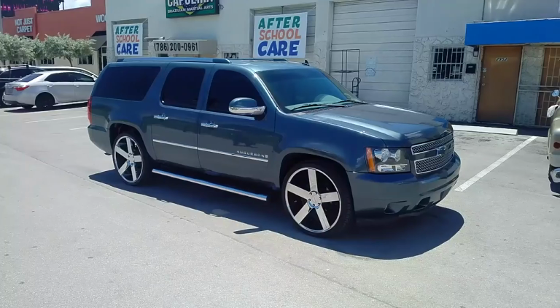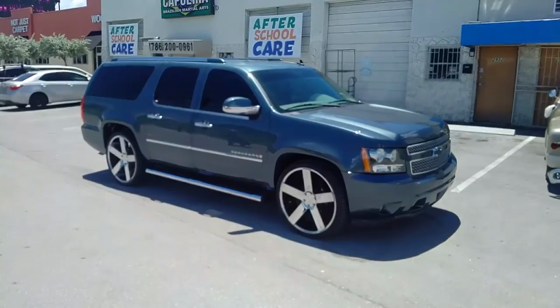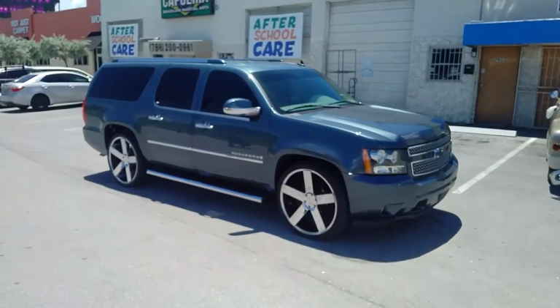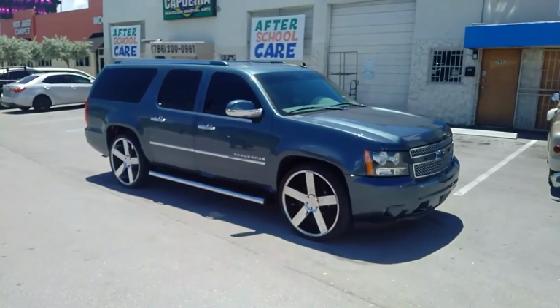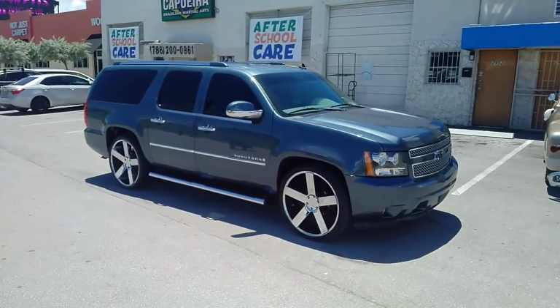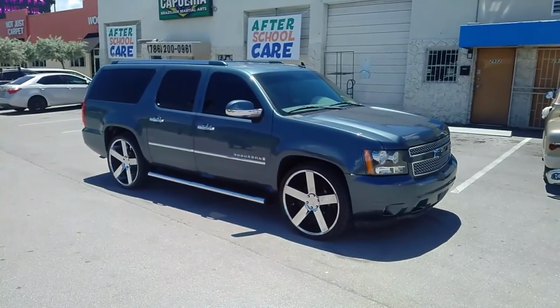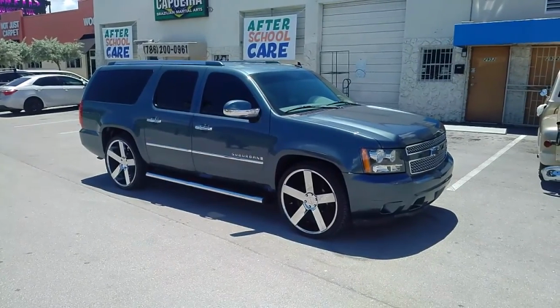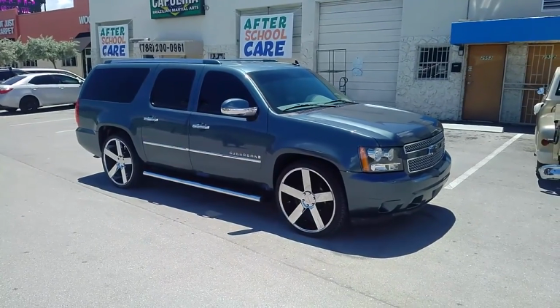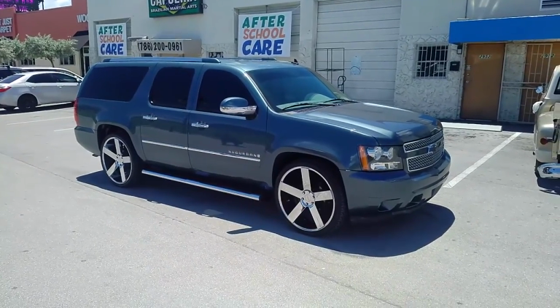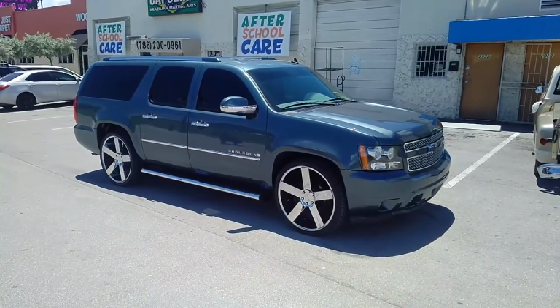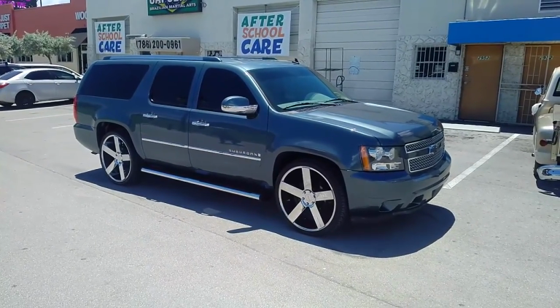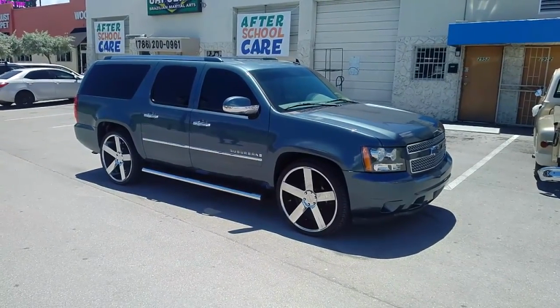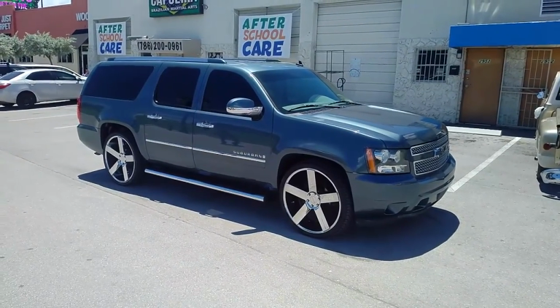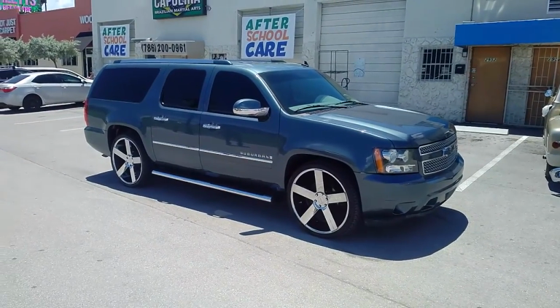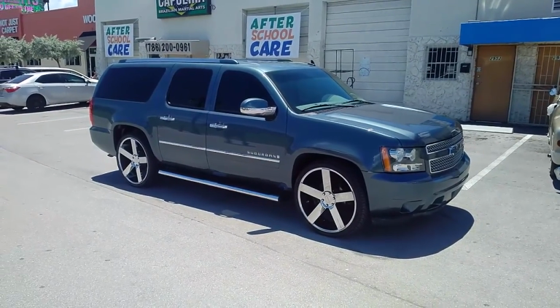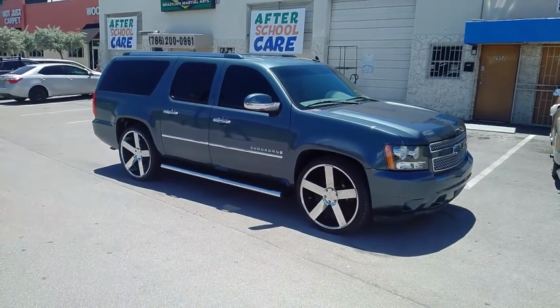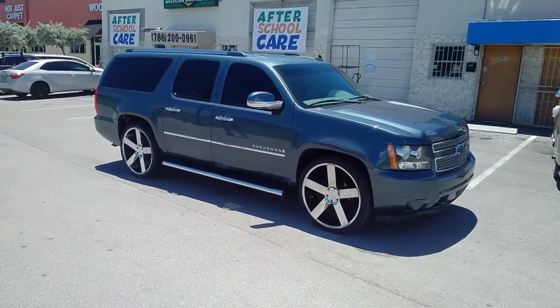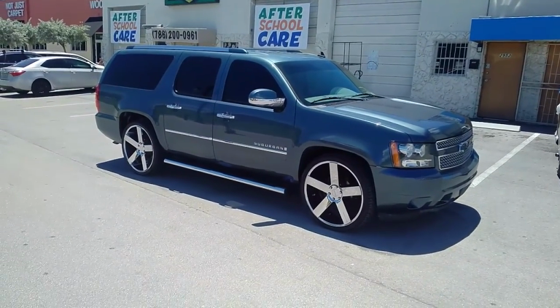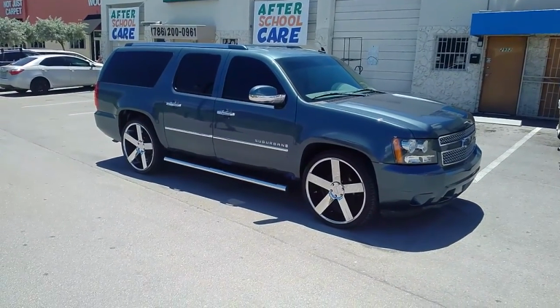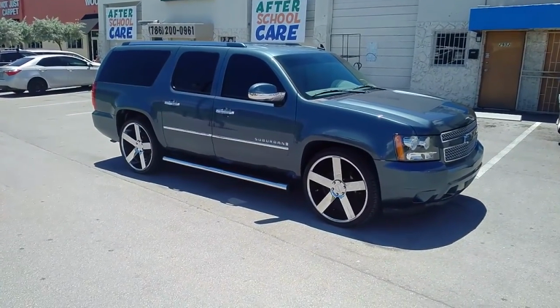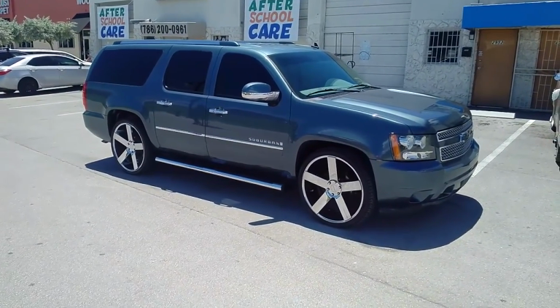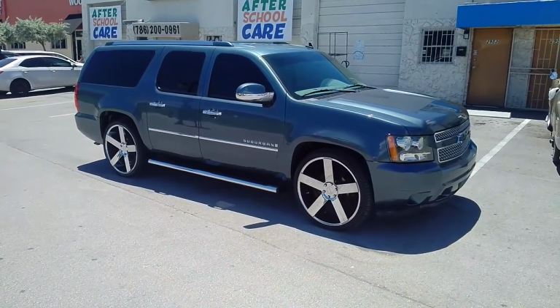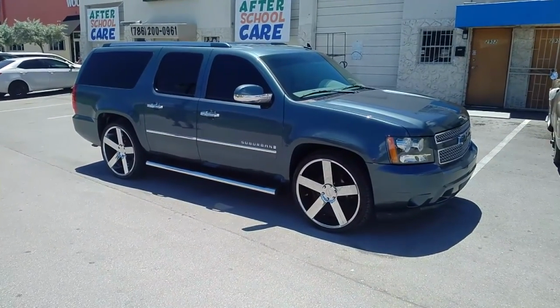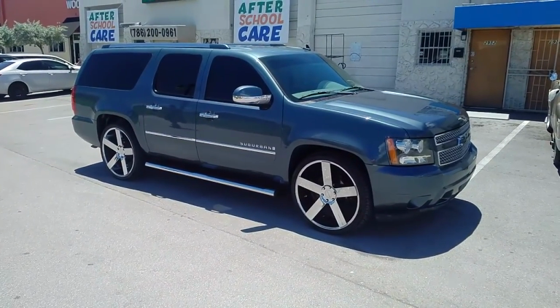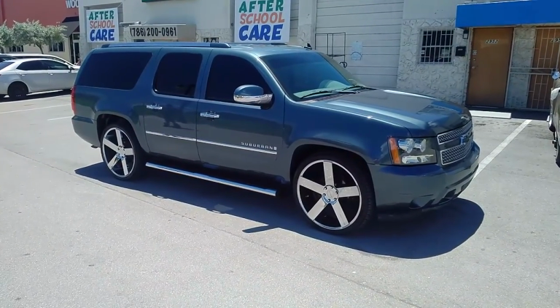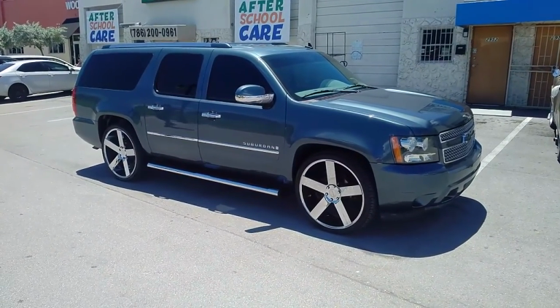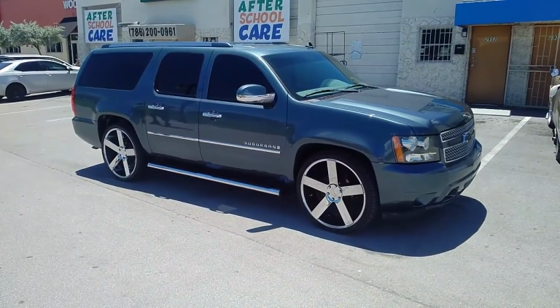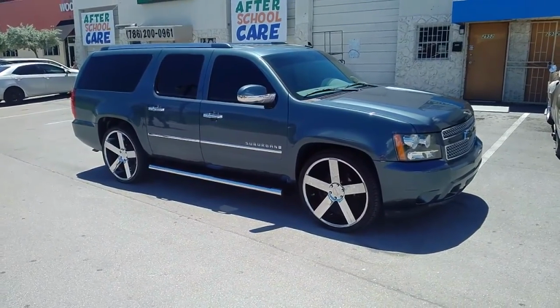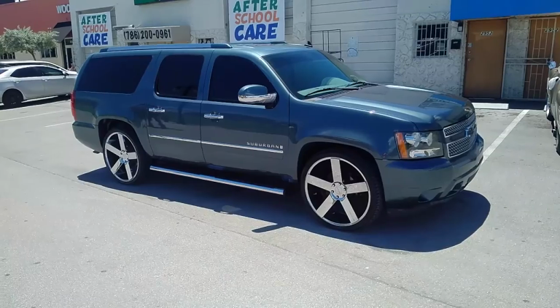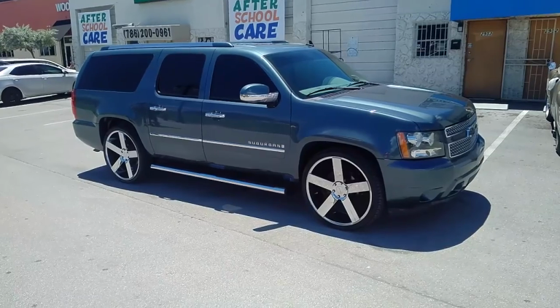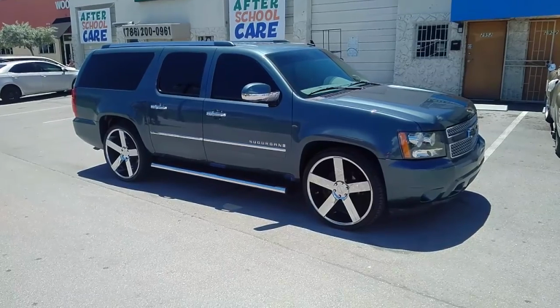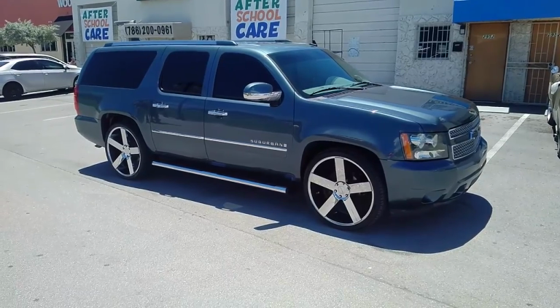Hey, KB from Dubs and Tires TV at dubsandtires.com — tires, wheels, and more shipped to your door.